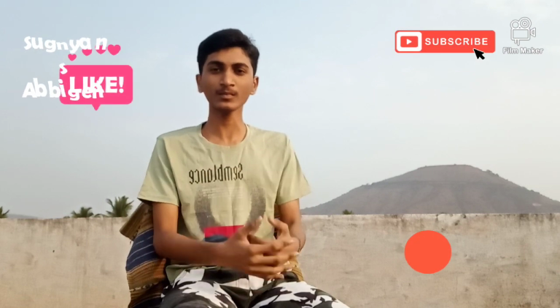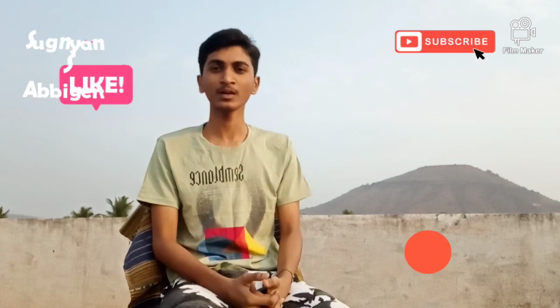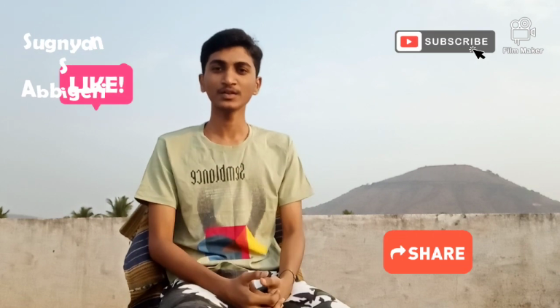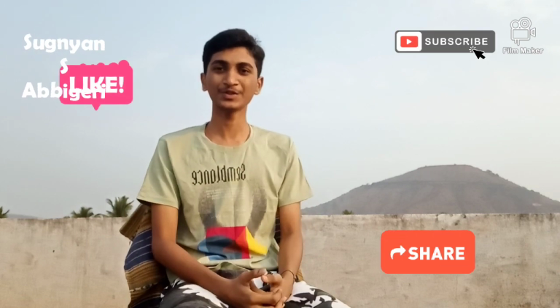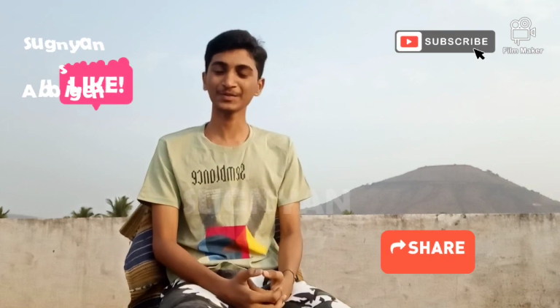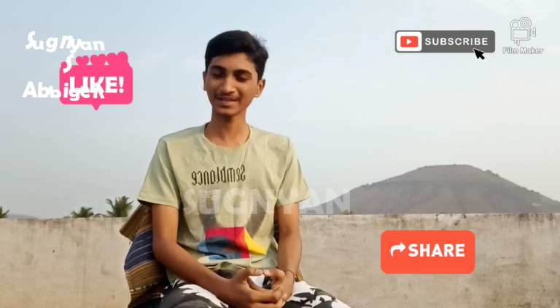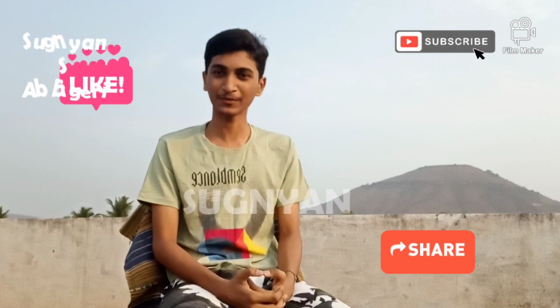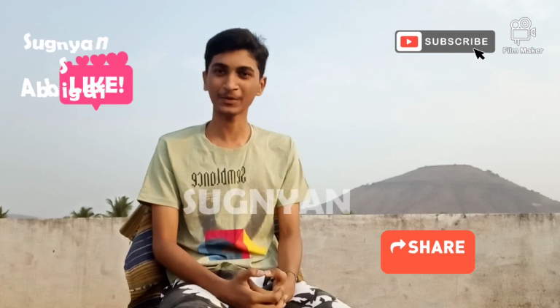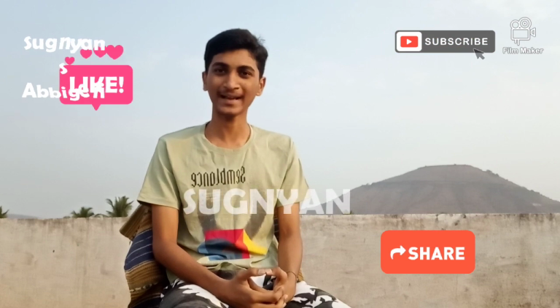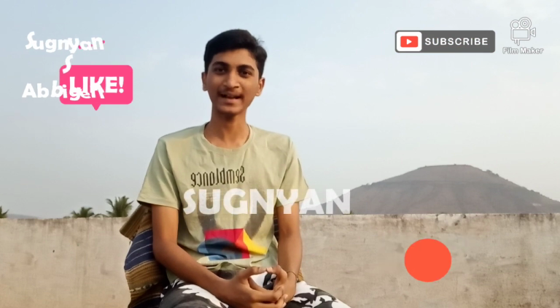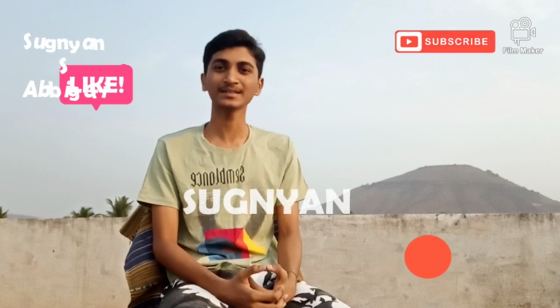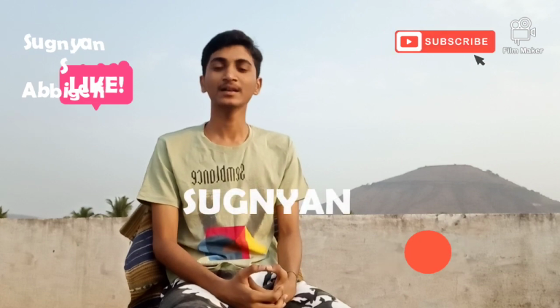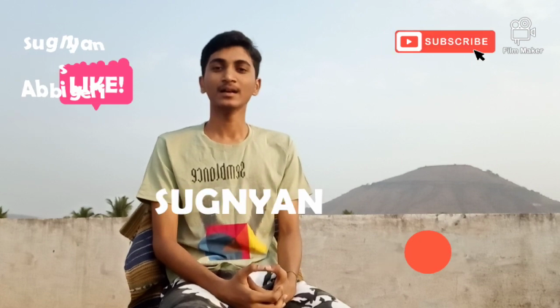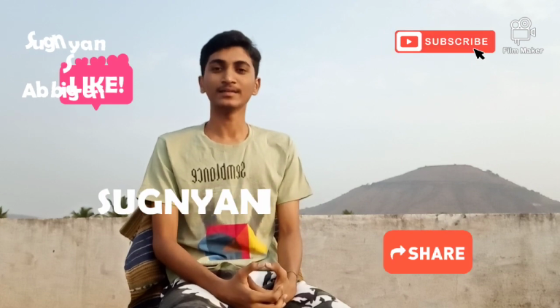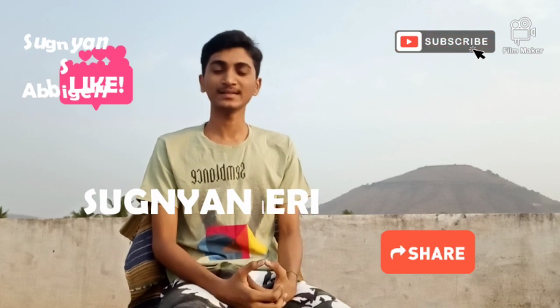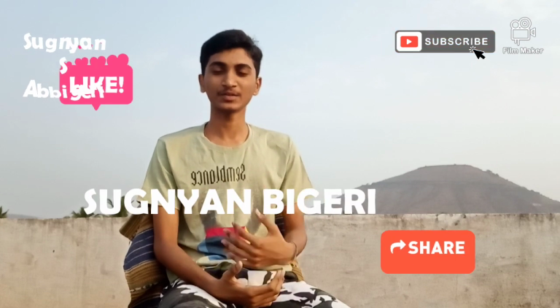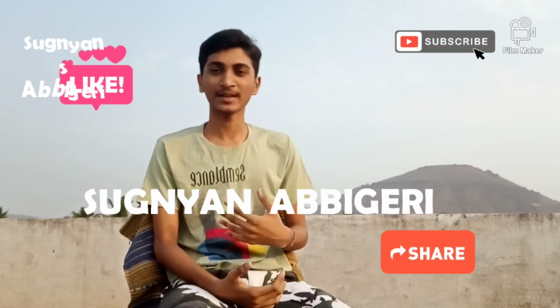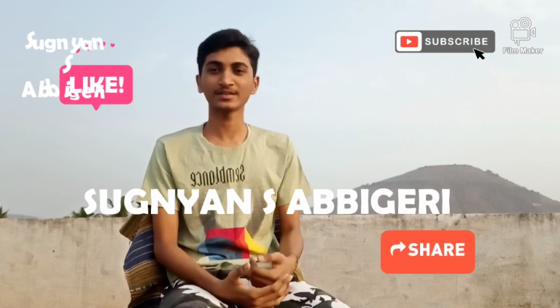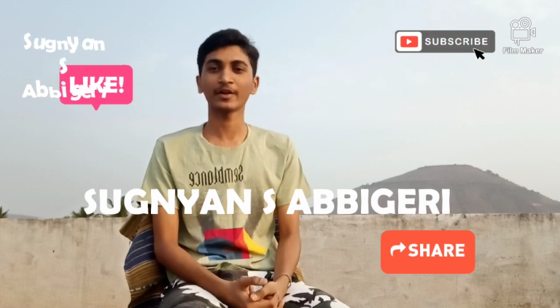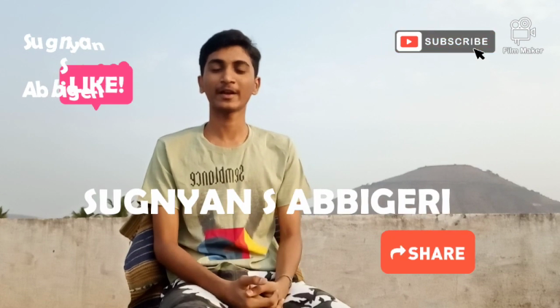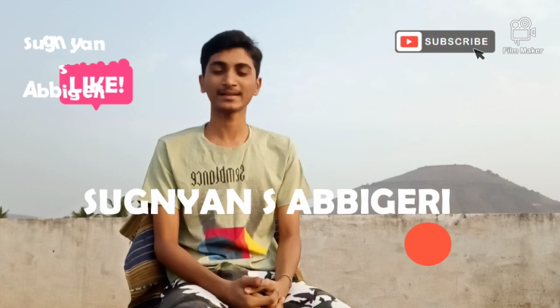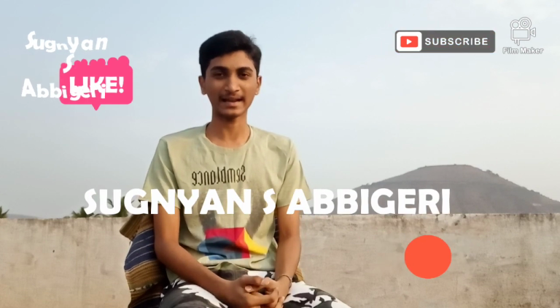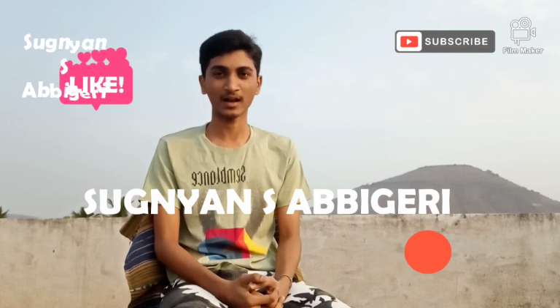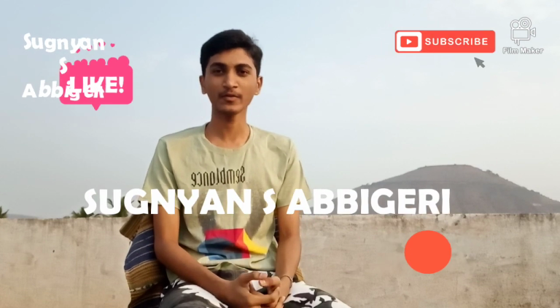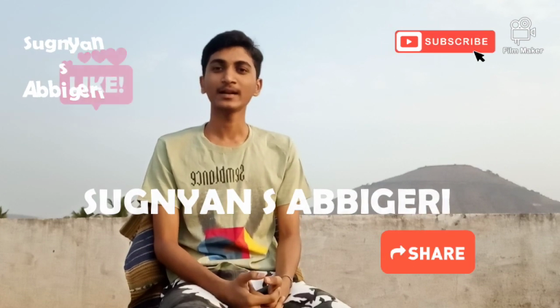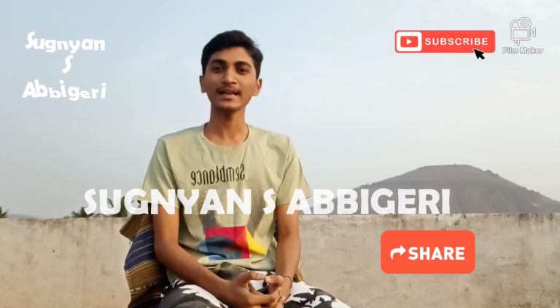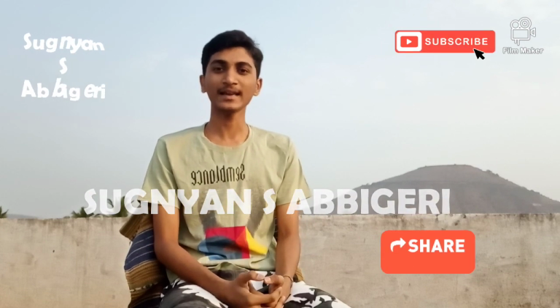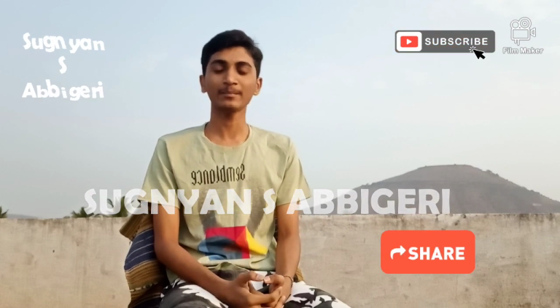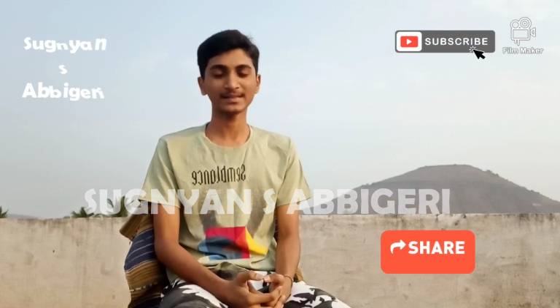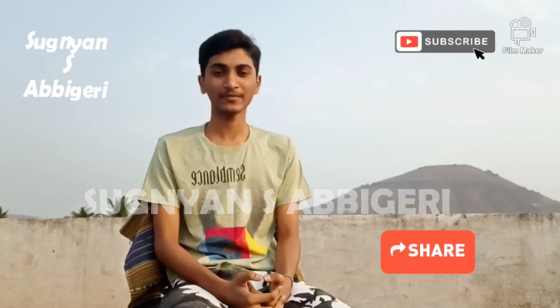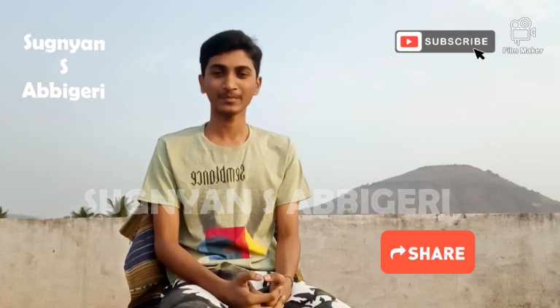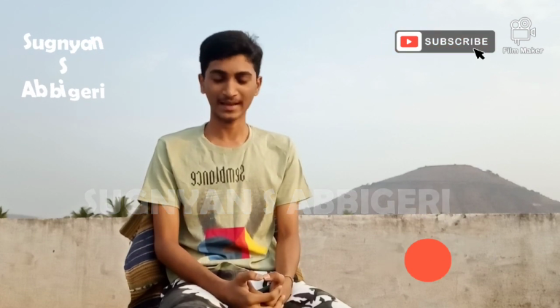So this was it for today. This is Sugnyanshiva Yogi Abhigiri signing off. Take care, be safe. Thank you.